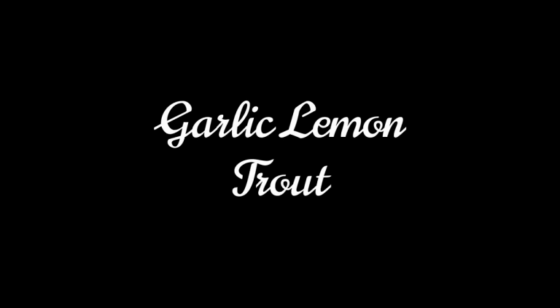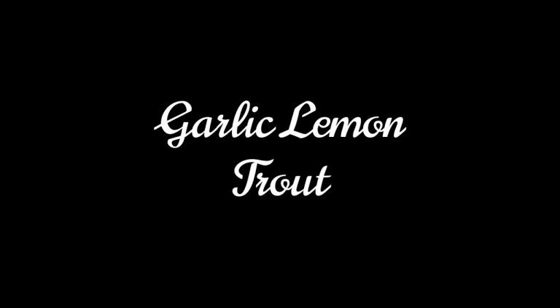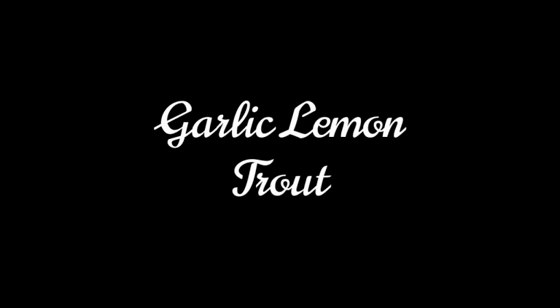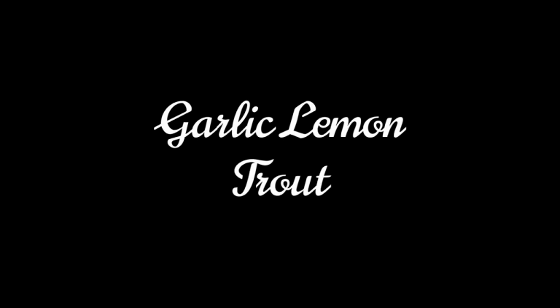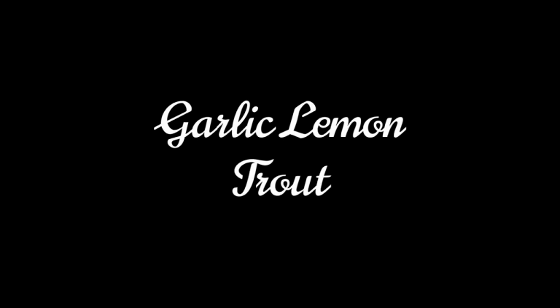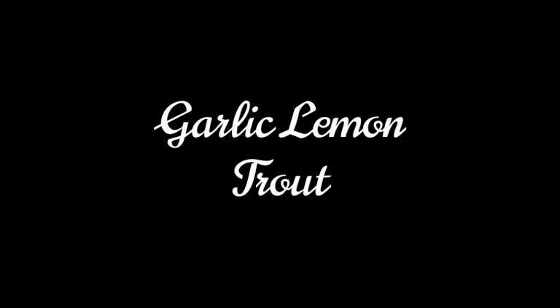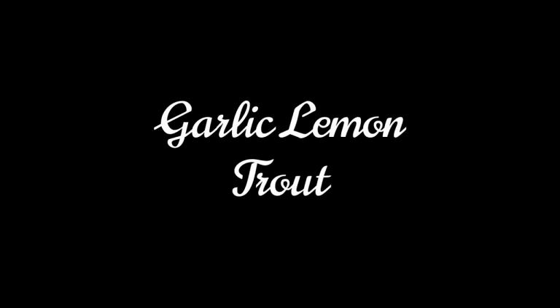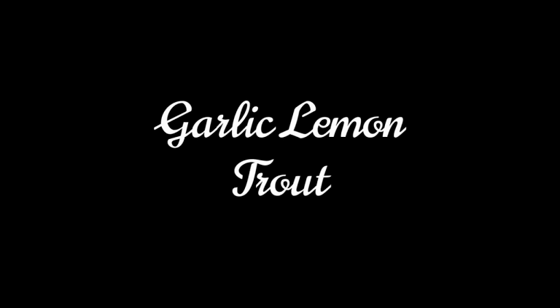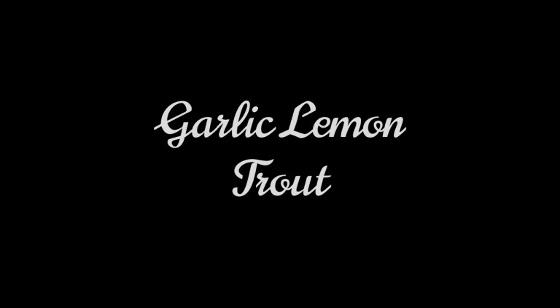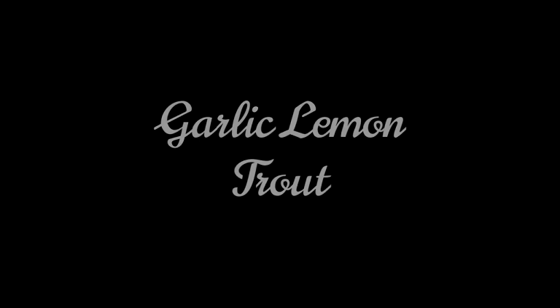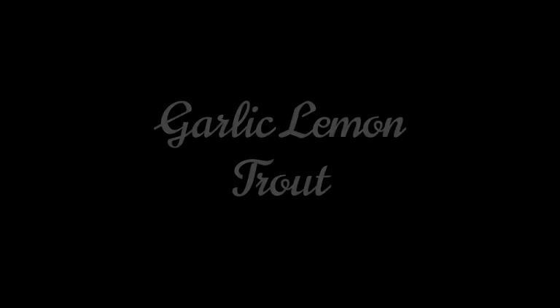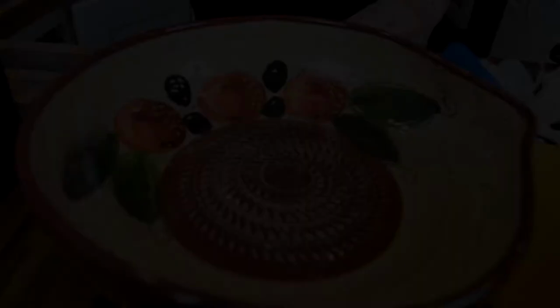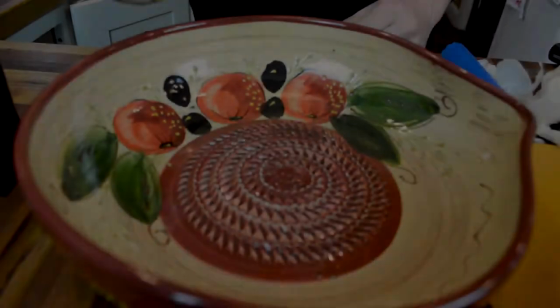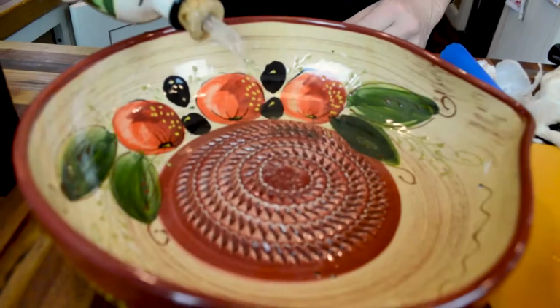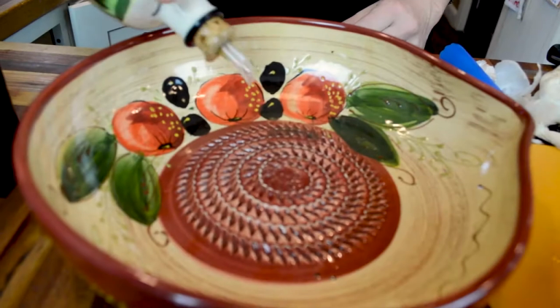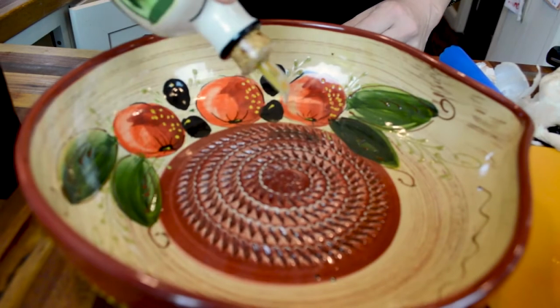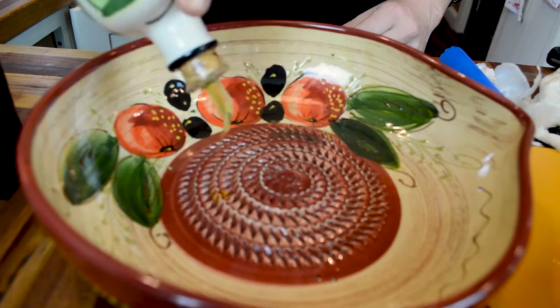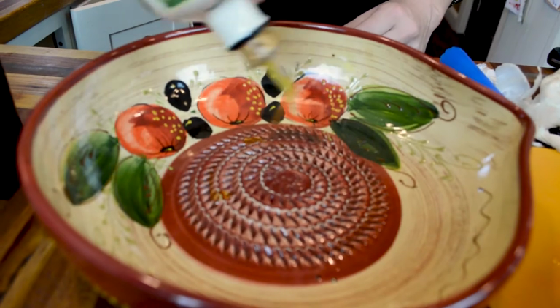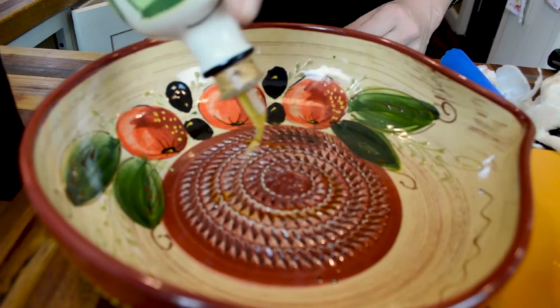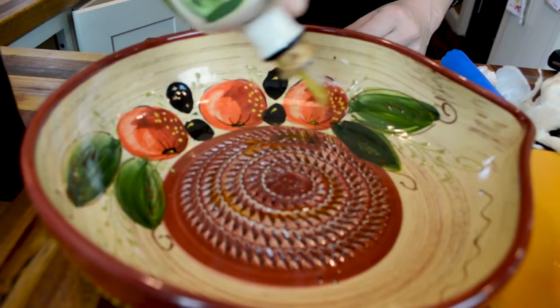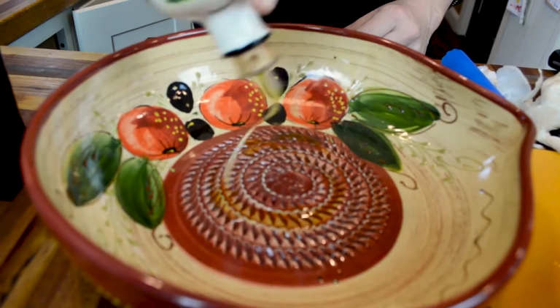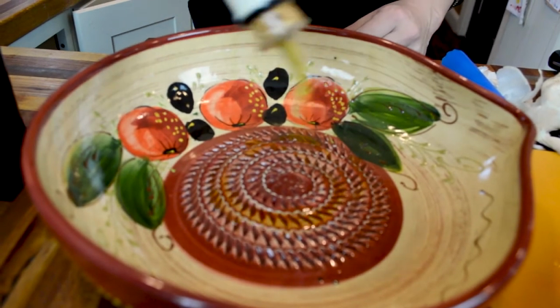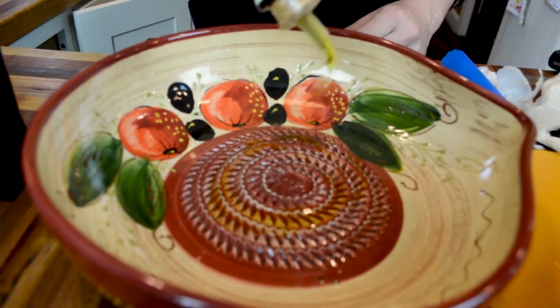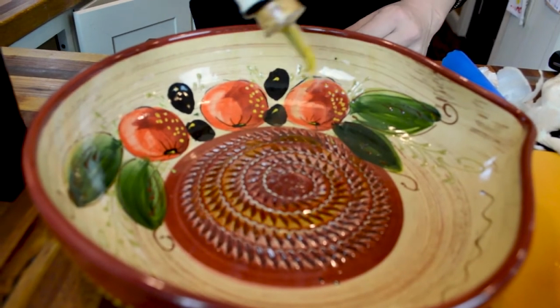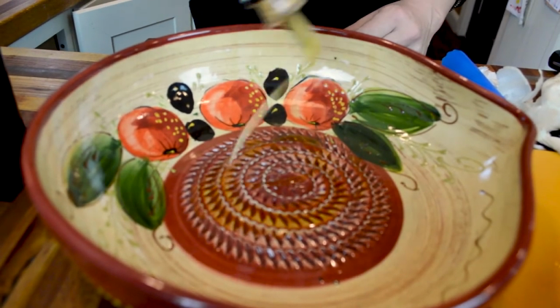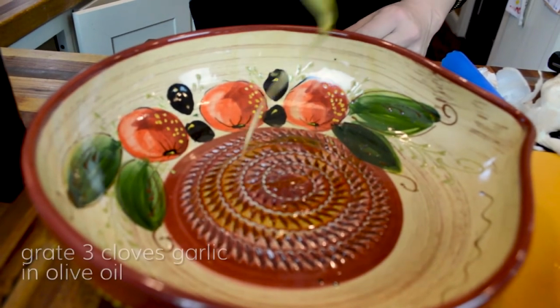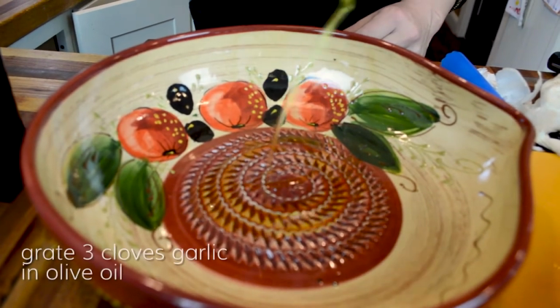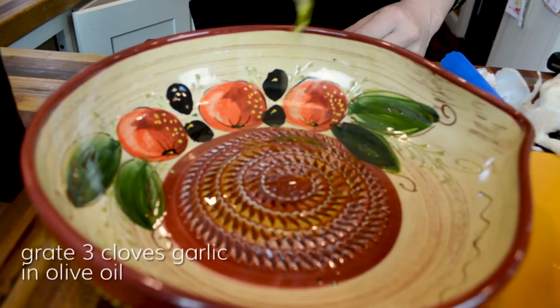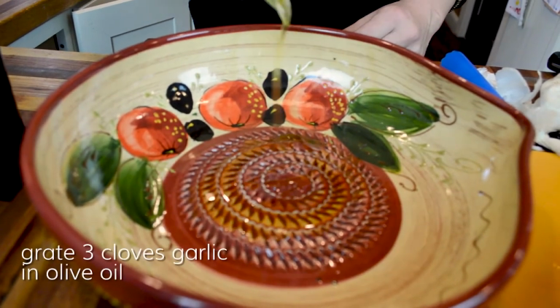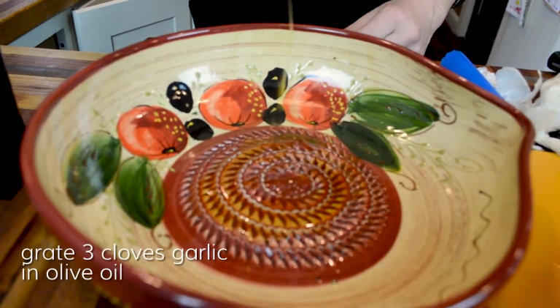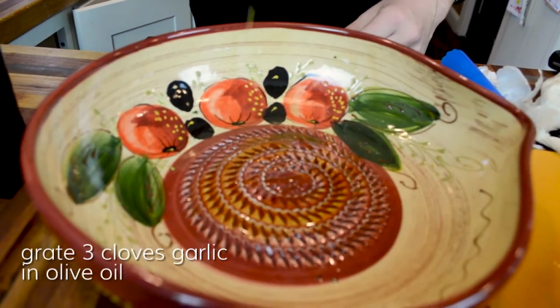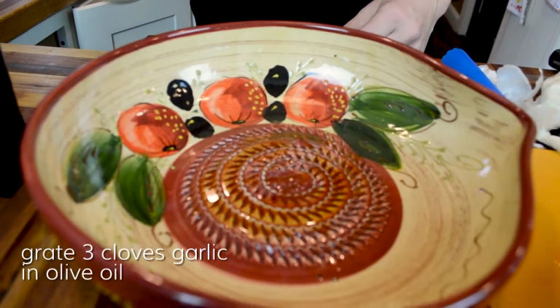Garlic lemon trout. Tie some flies, put your waders on, cast, catch a trout.